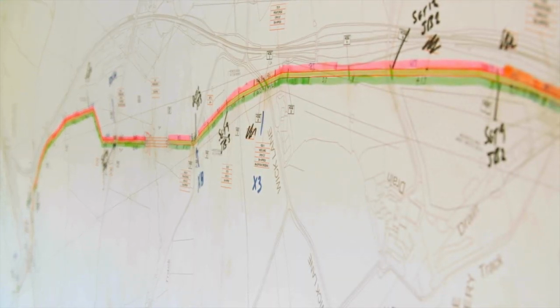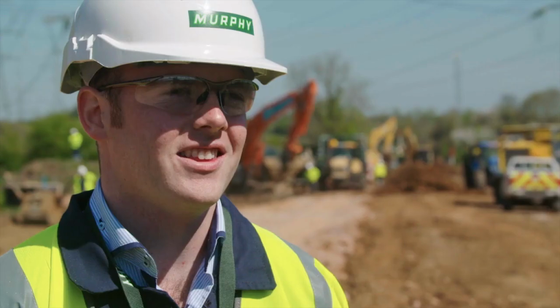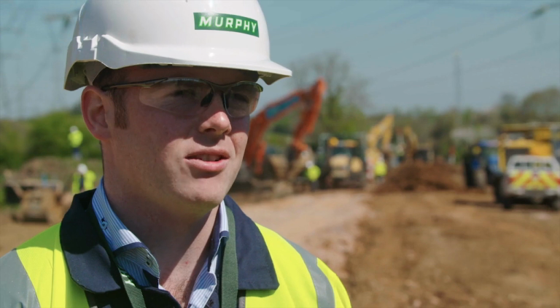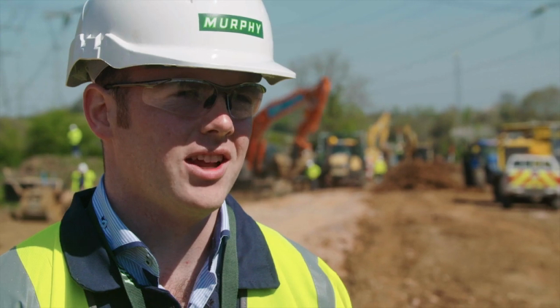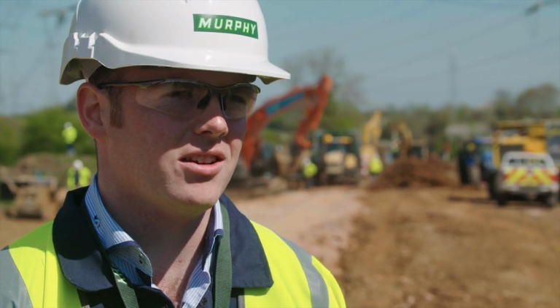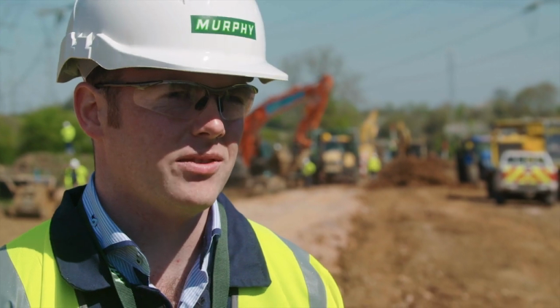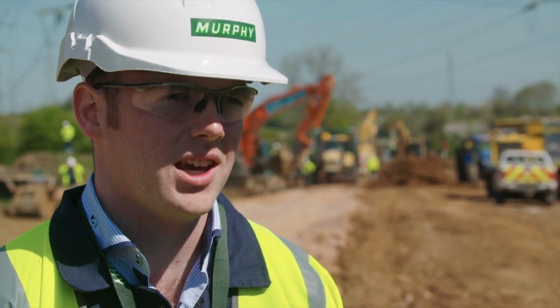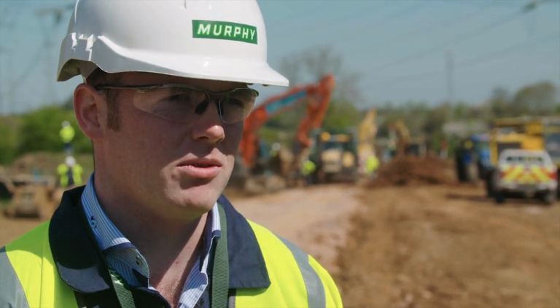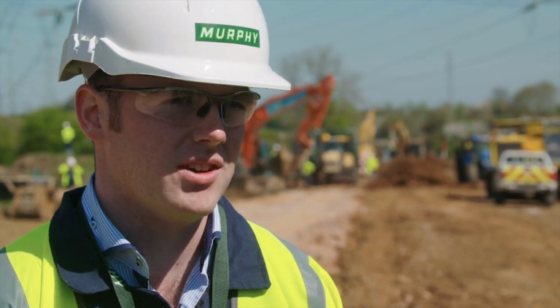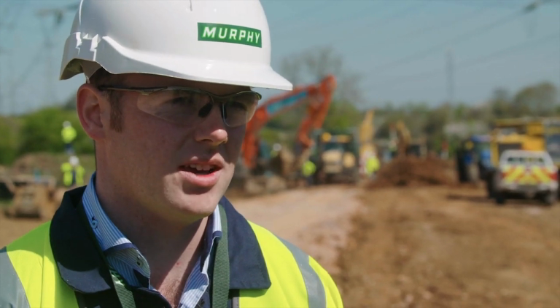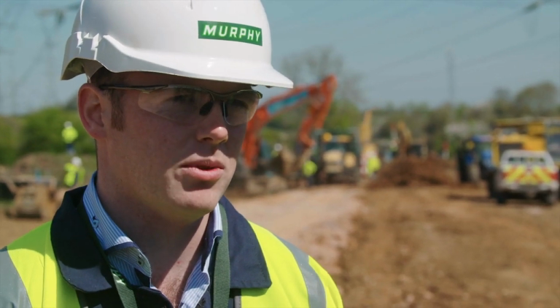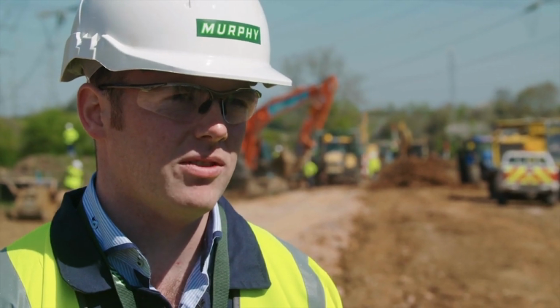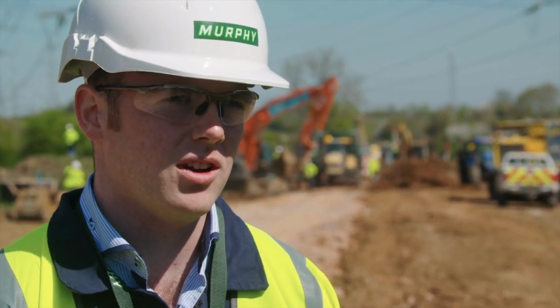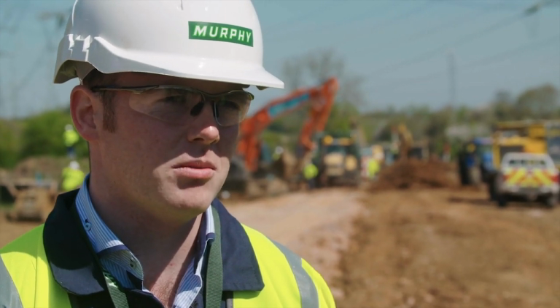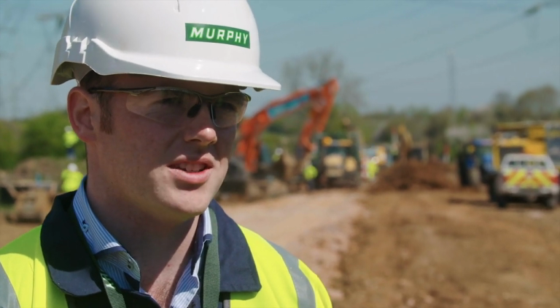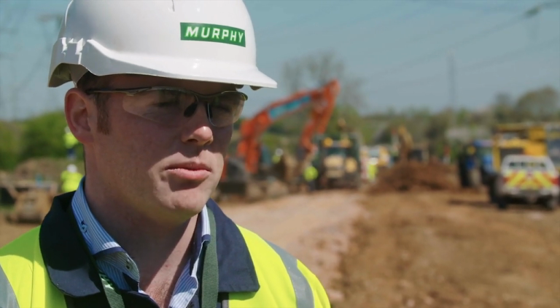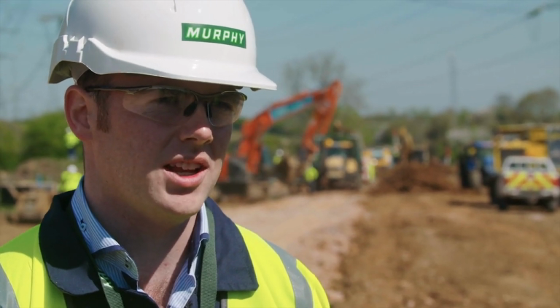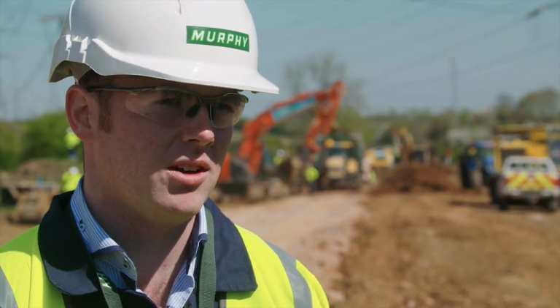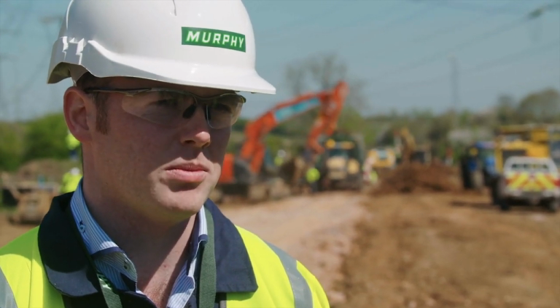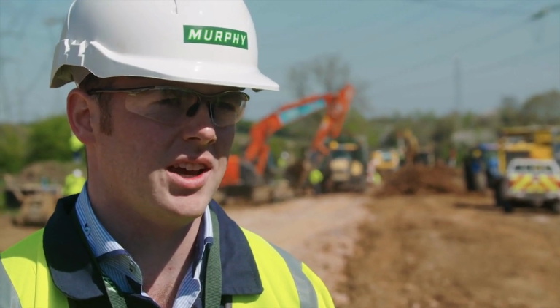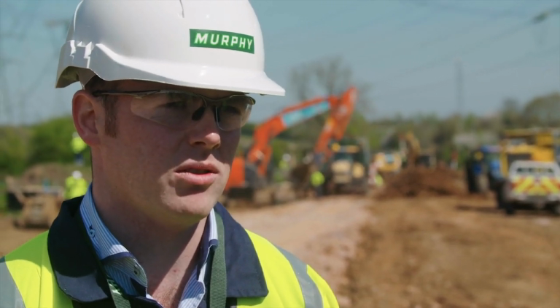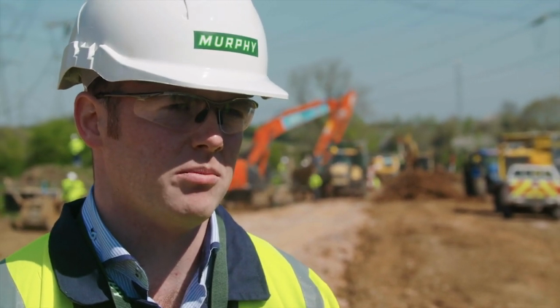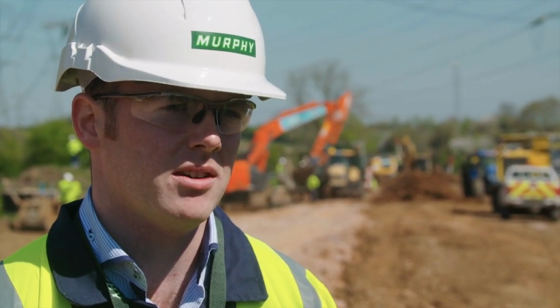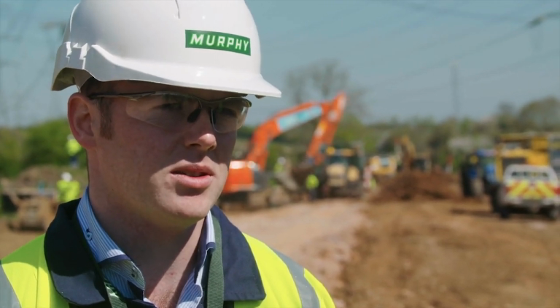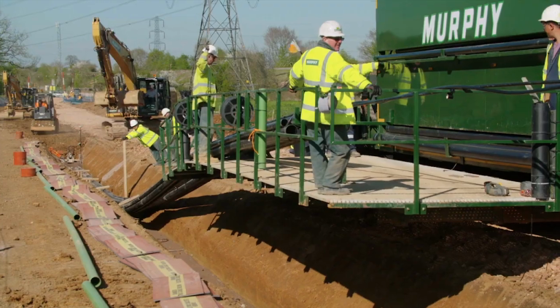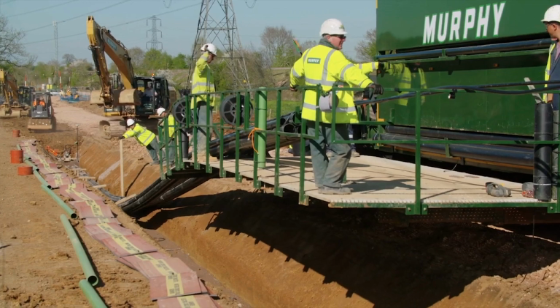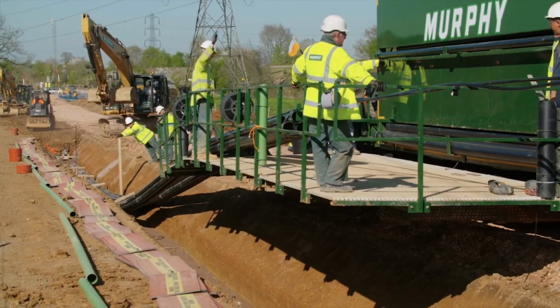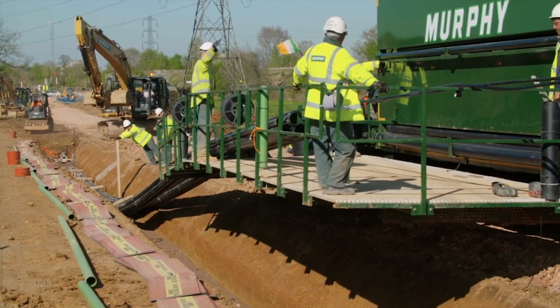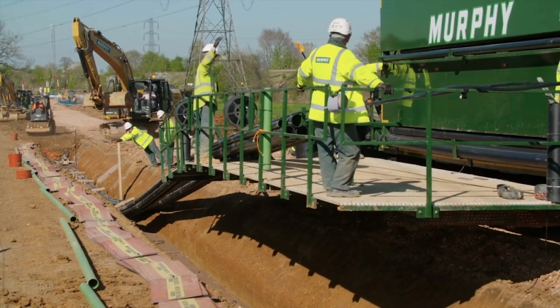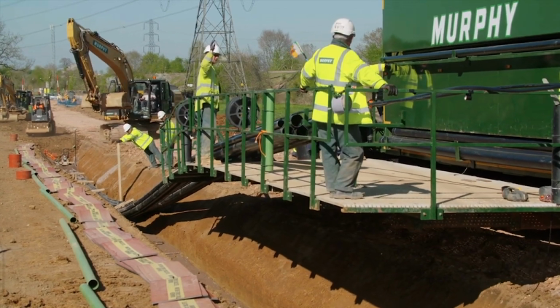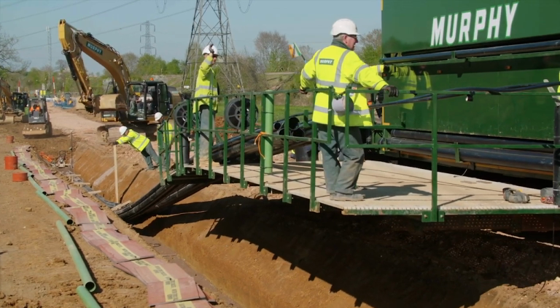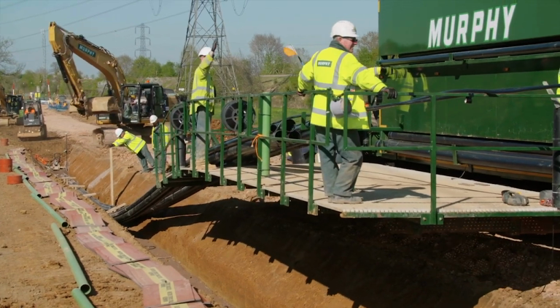The total length of the cable route is 10.4km and we can lay up to 800m per day with our new cable trailer.